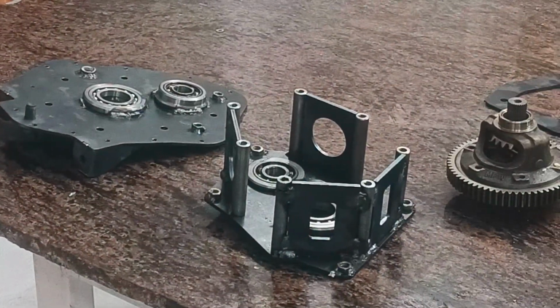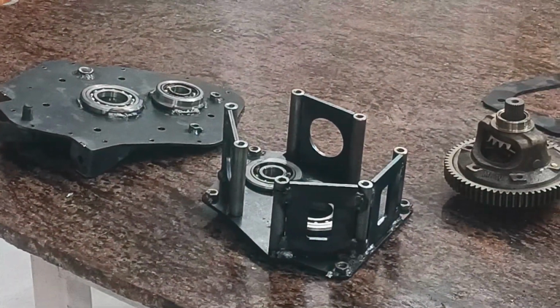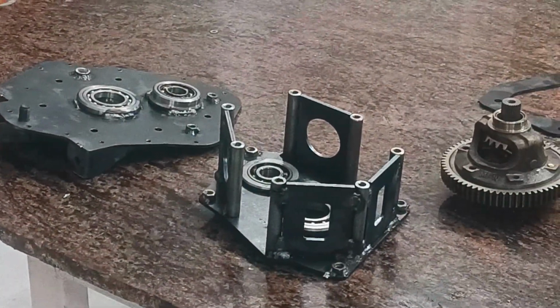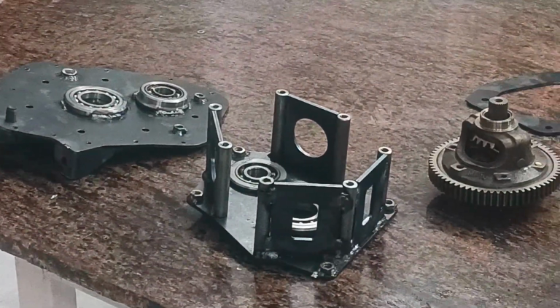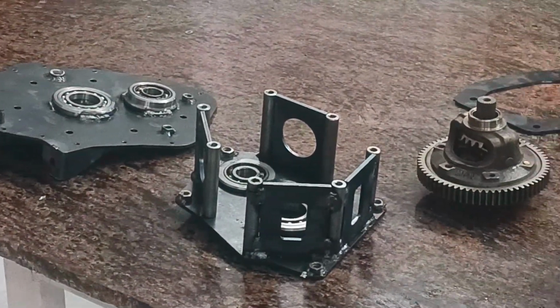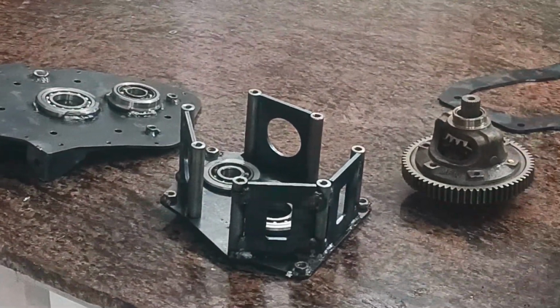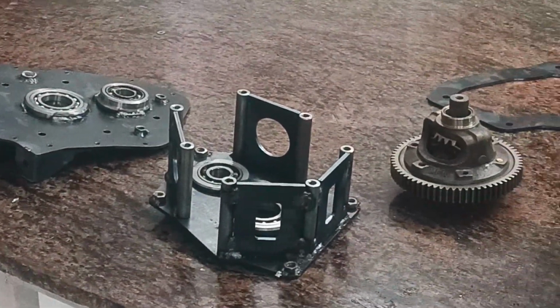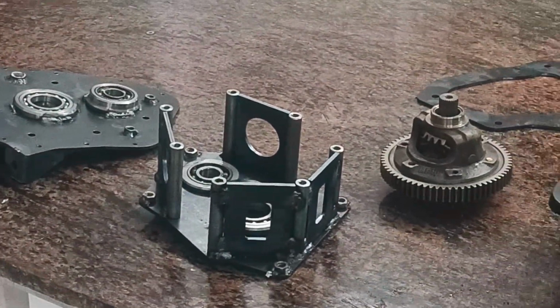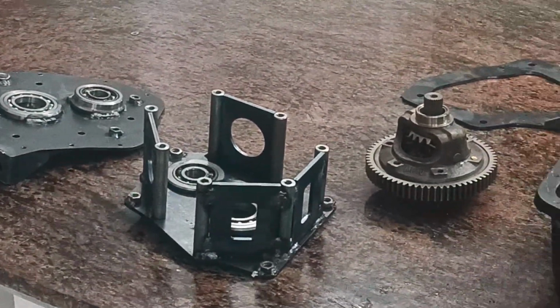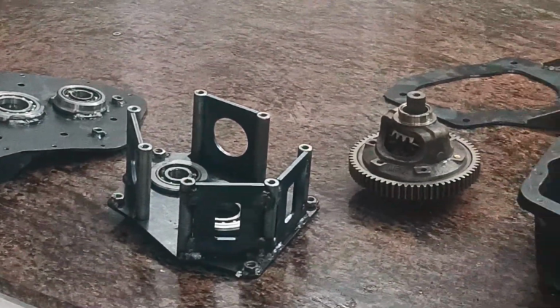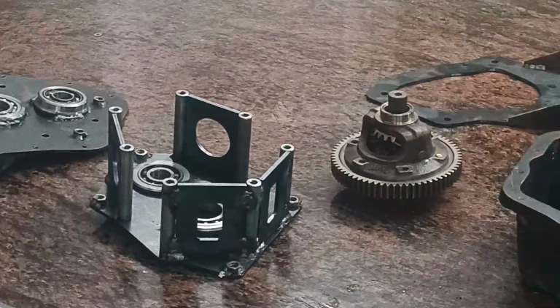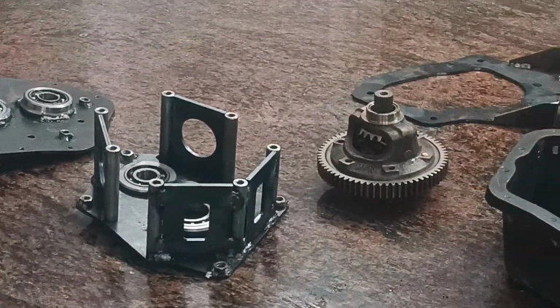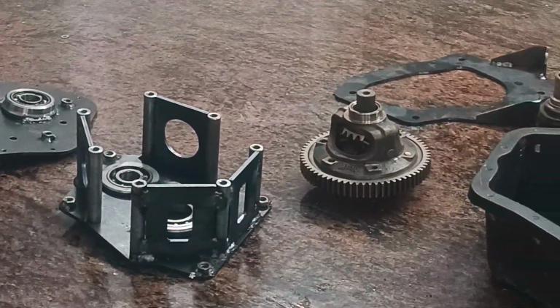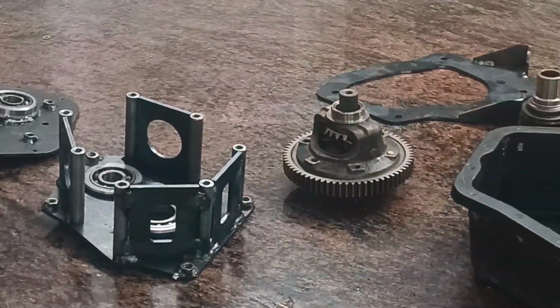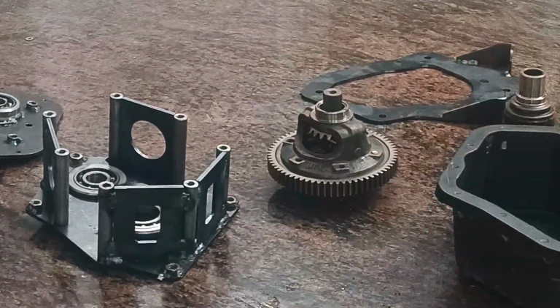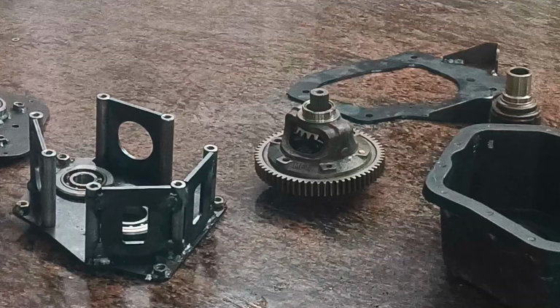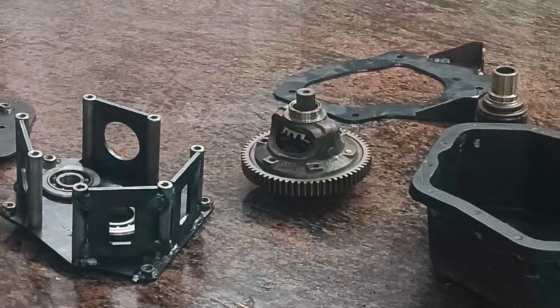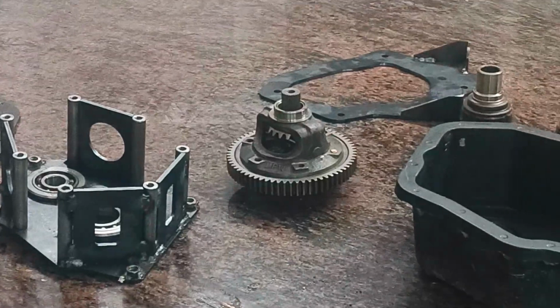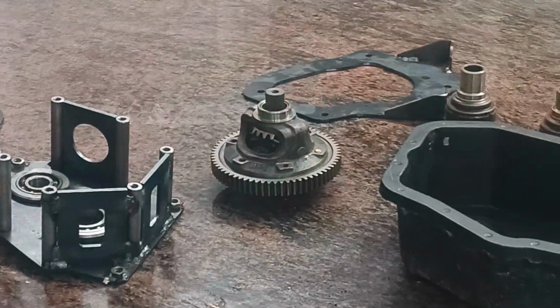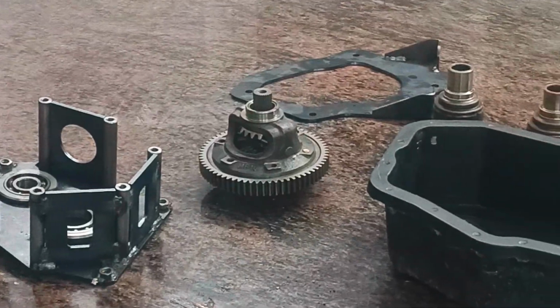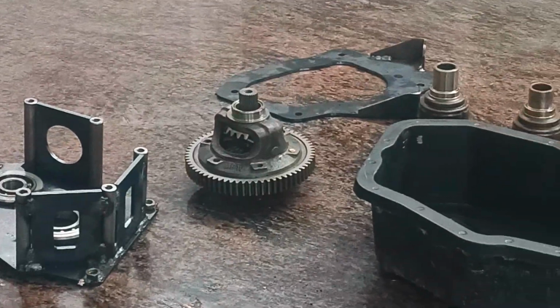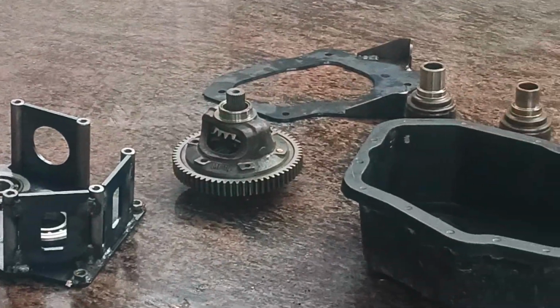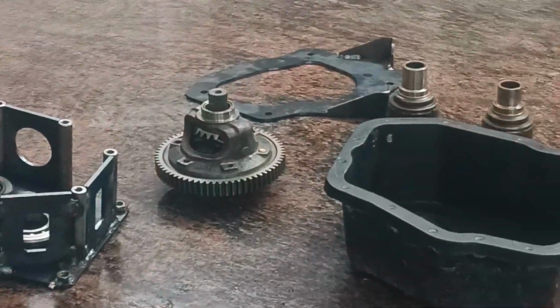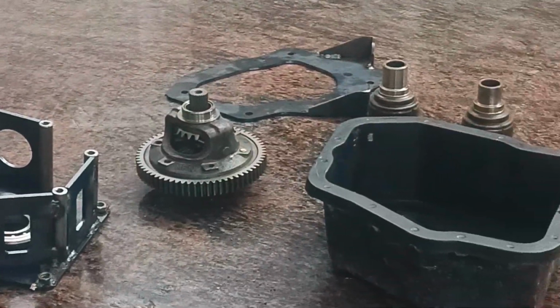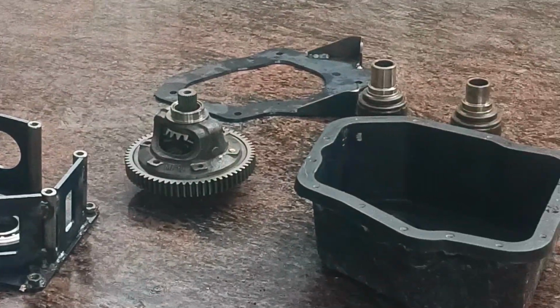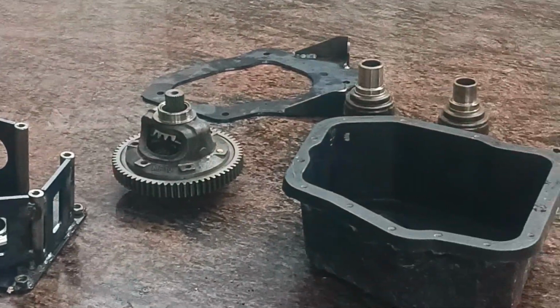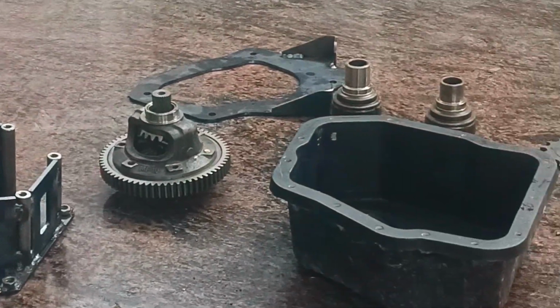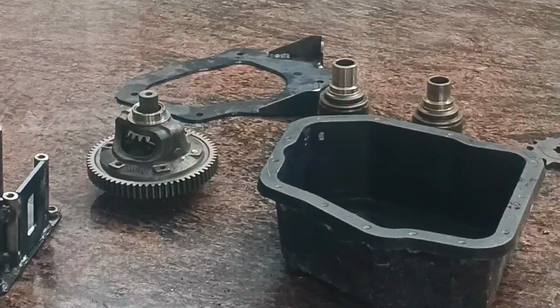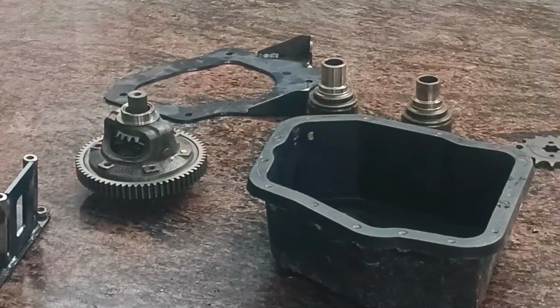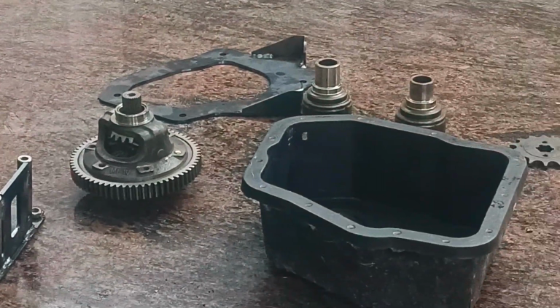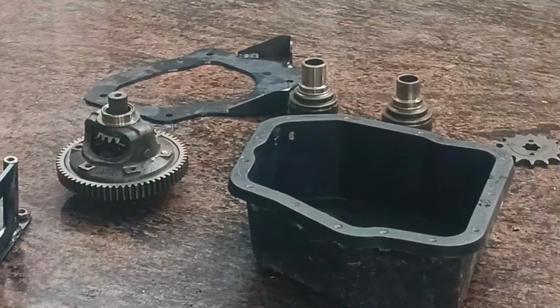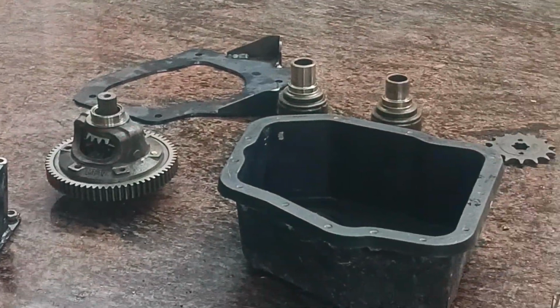On display here are the side housing, housing inner, differential, and outer housing.